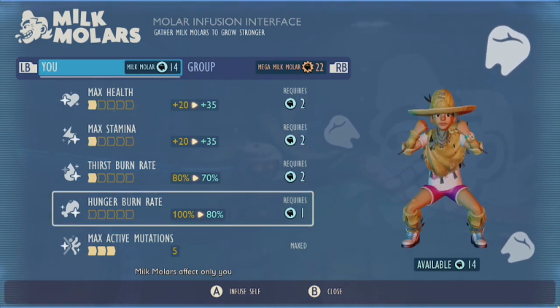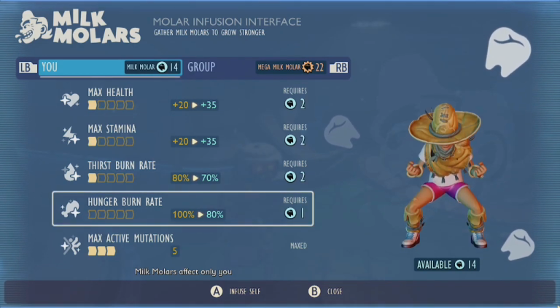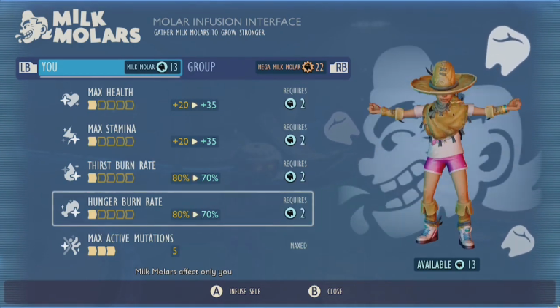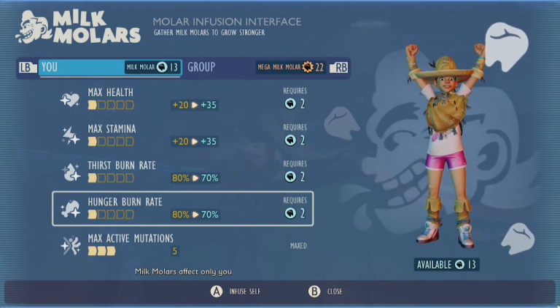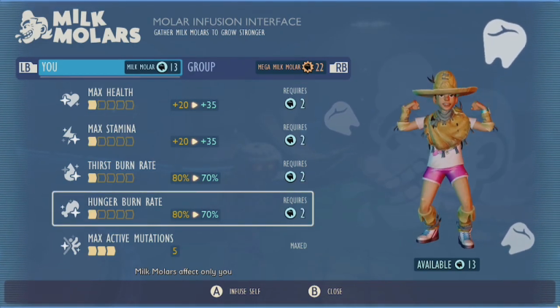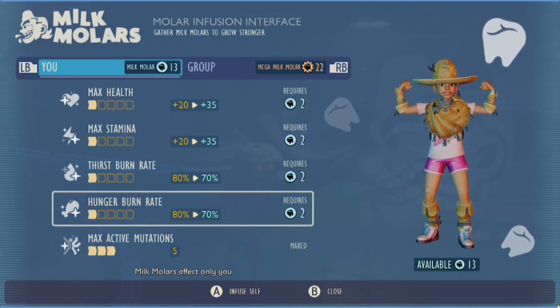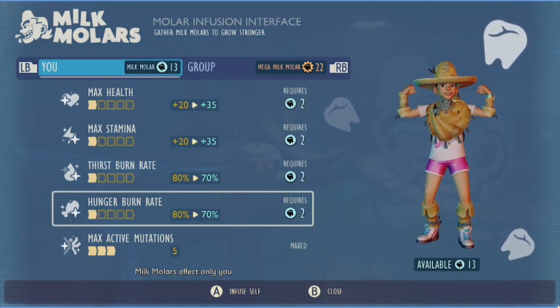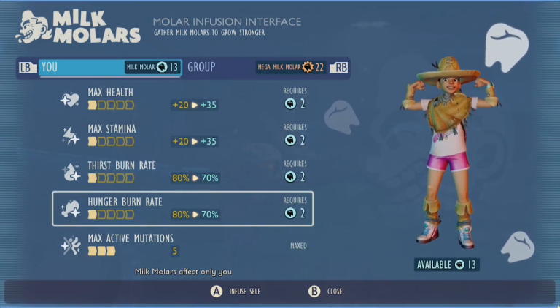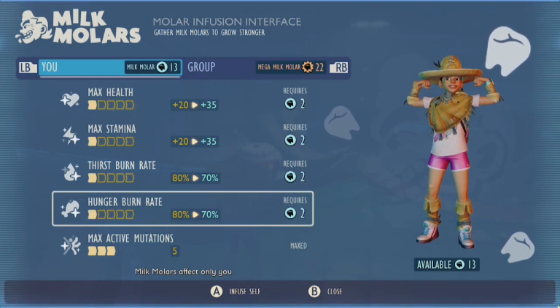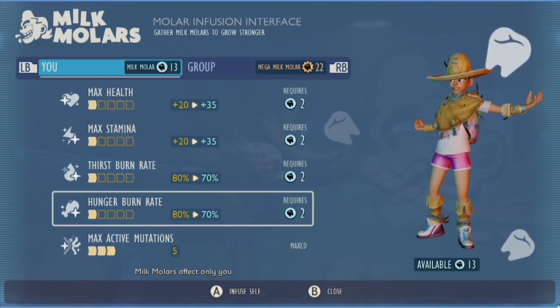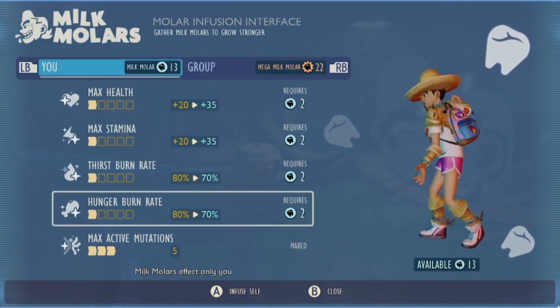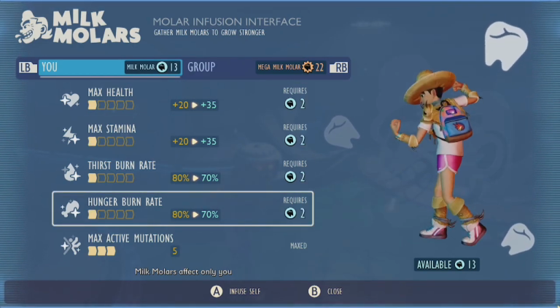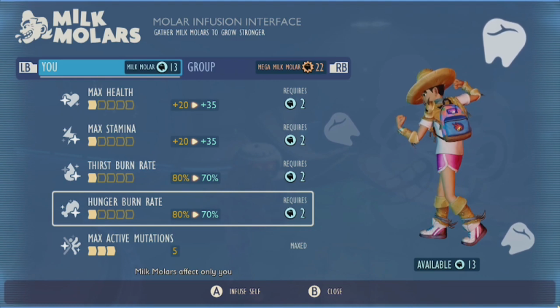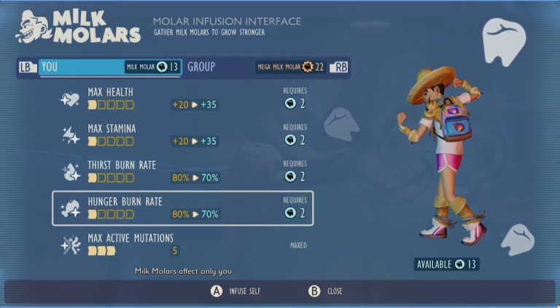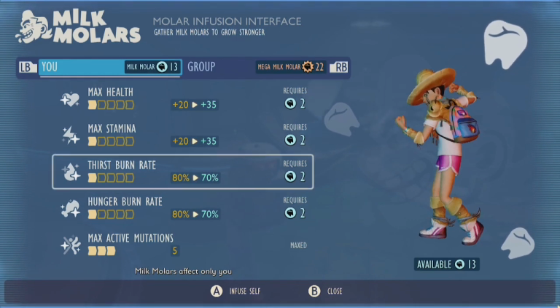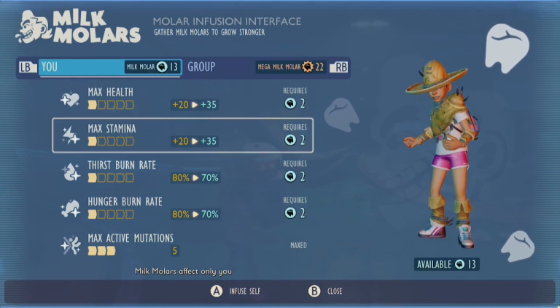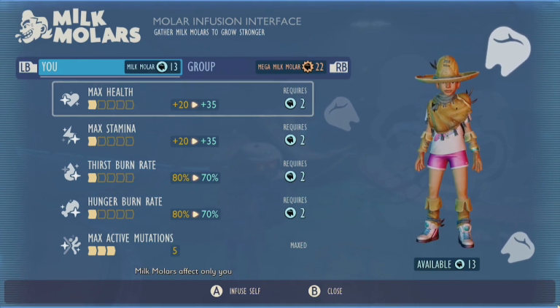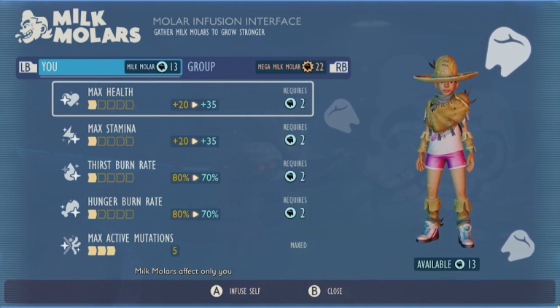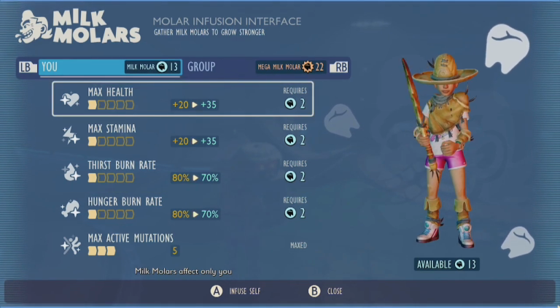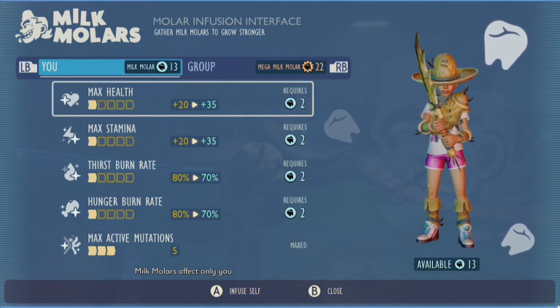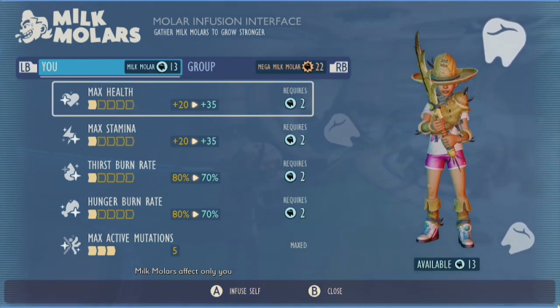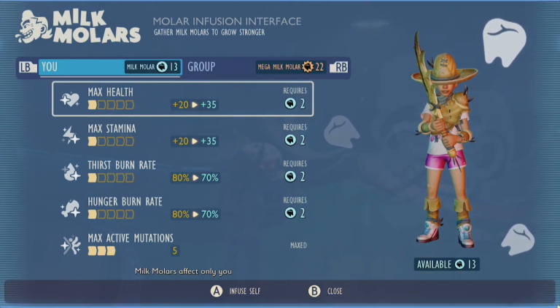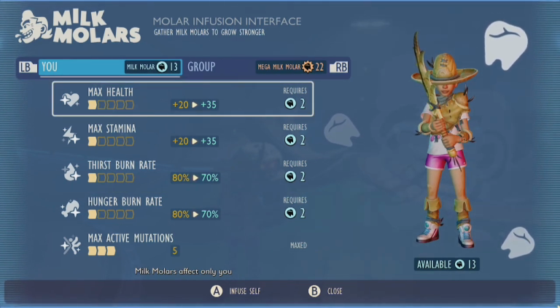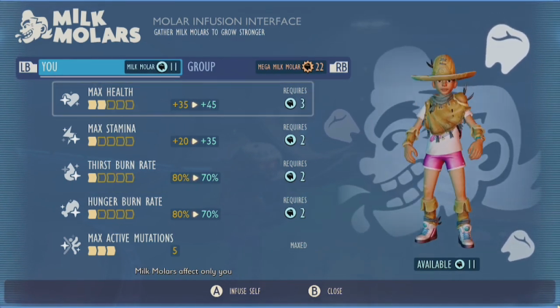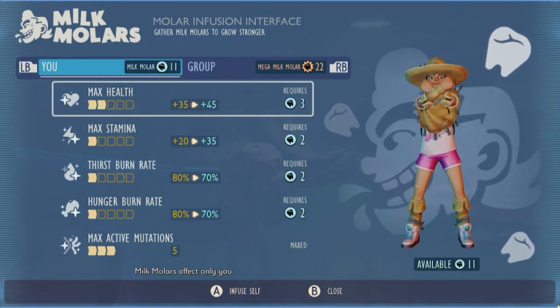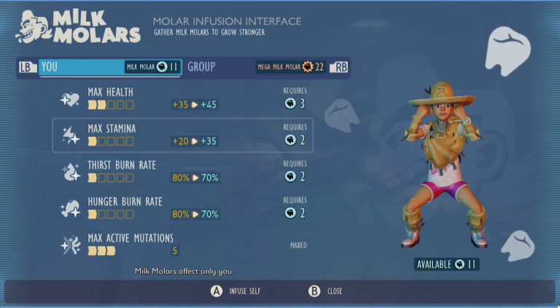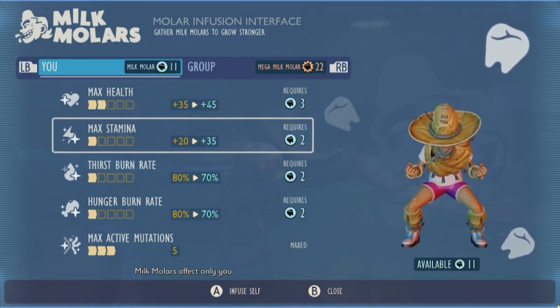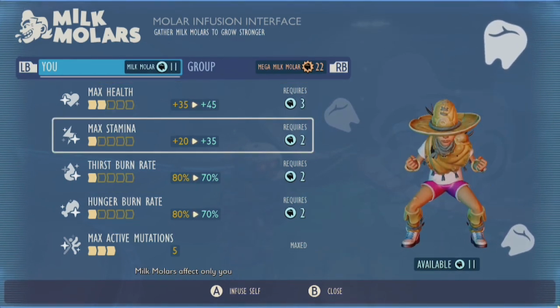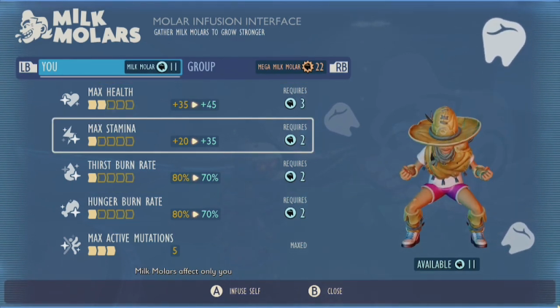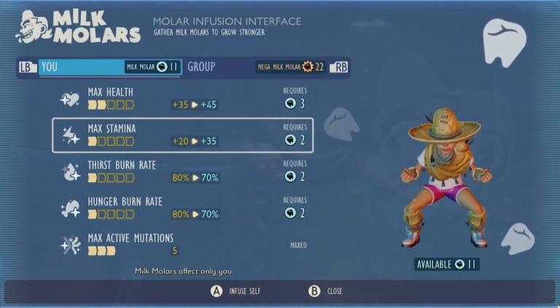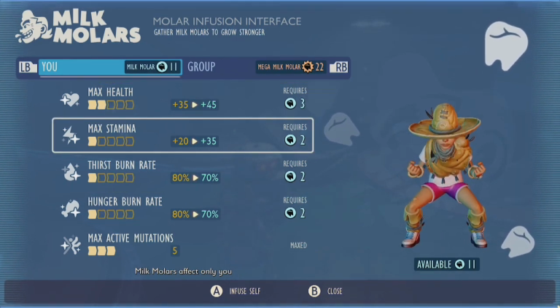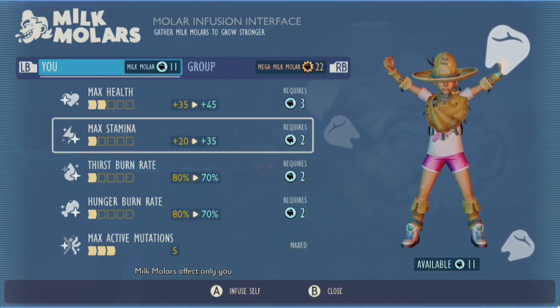Now in order to get the most for your molar, I next recommend upgrading by one level your max health, max stamina, thirst burn rate, and hunger burn rate.